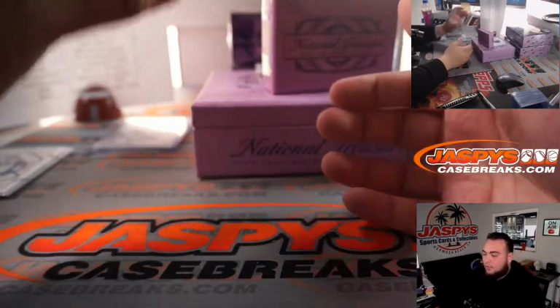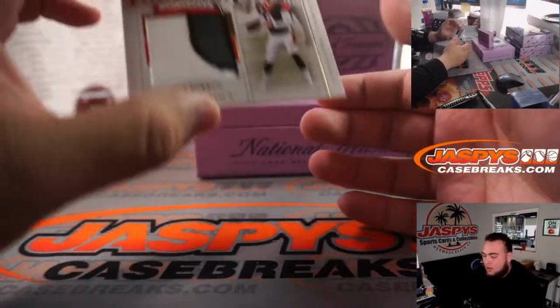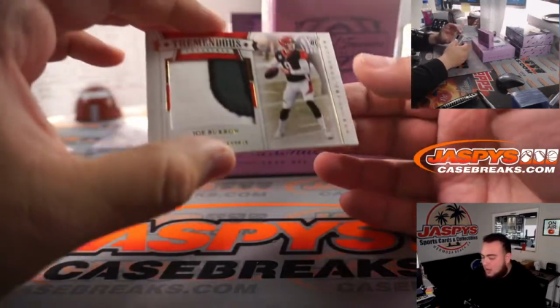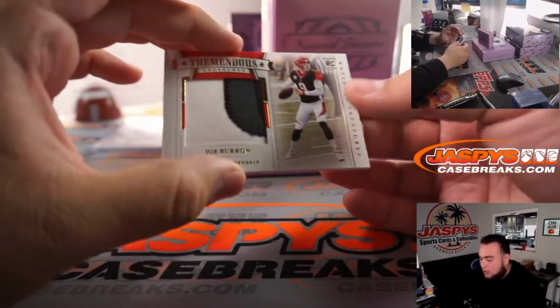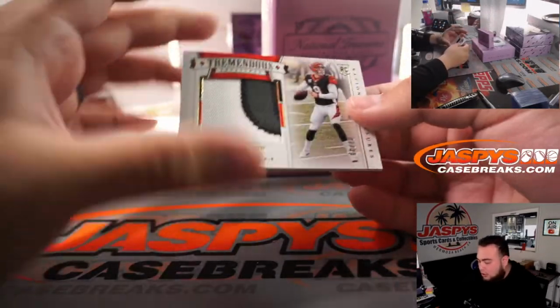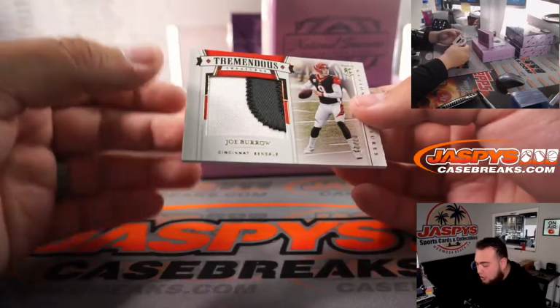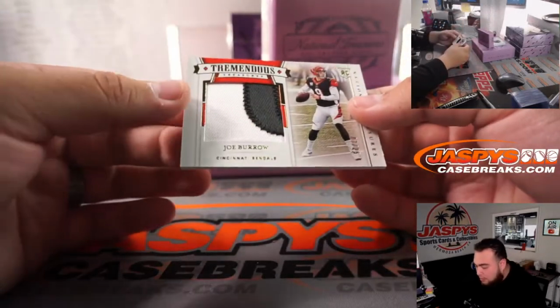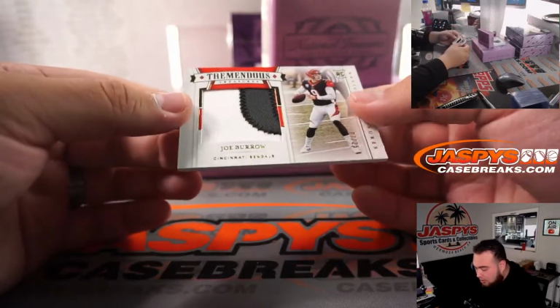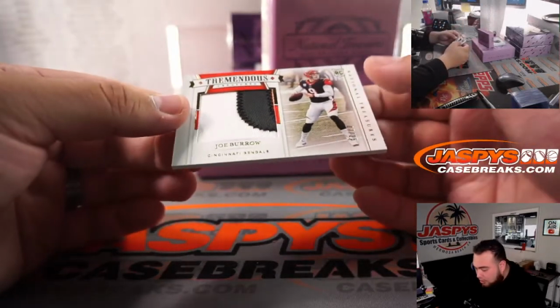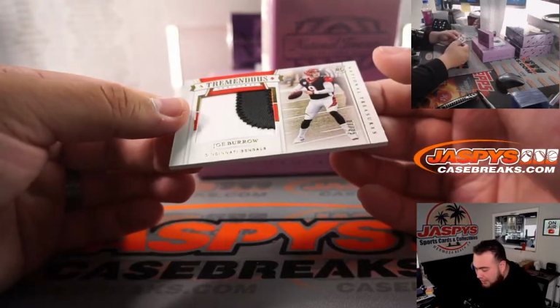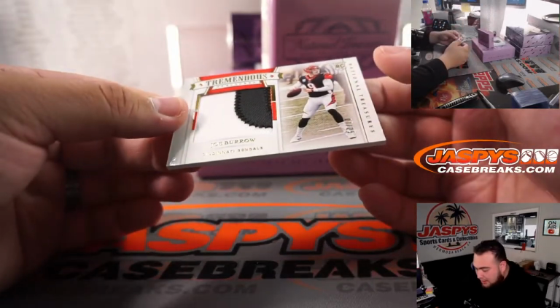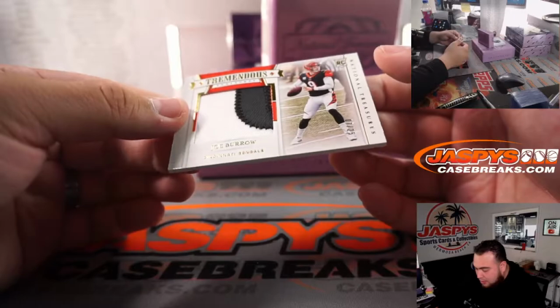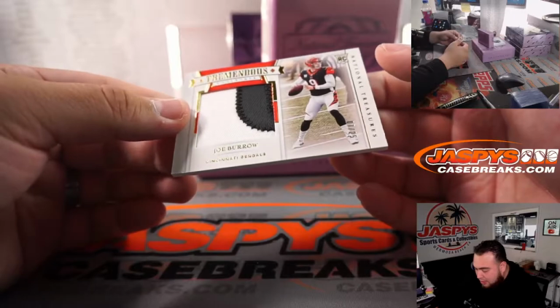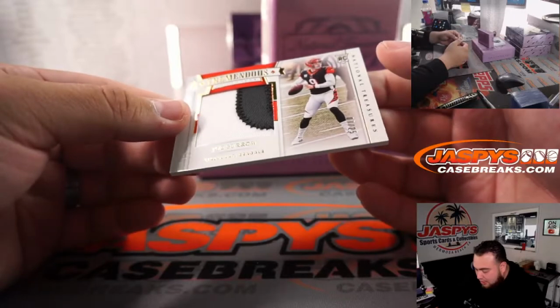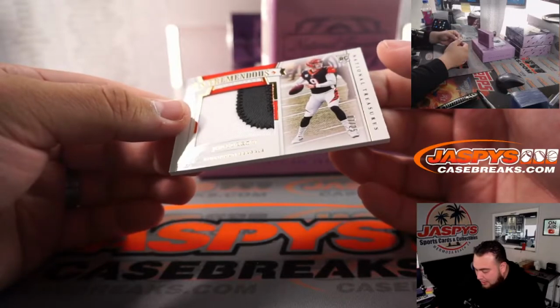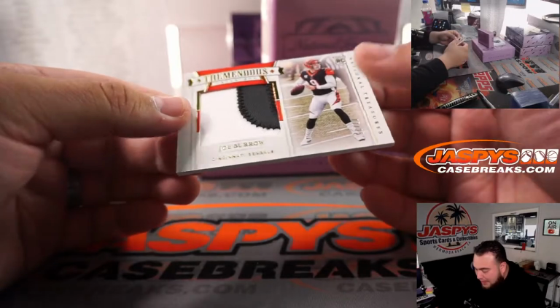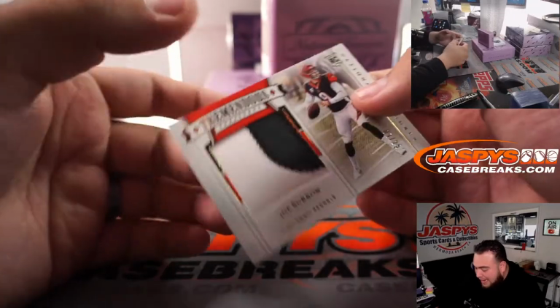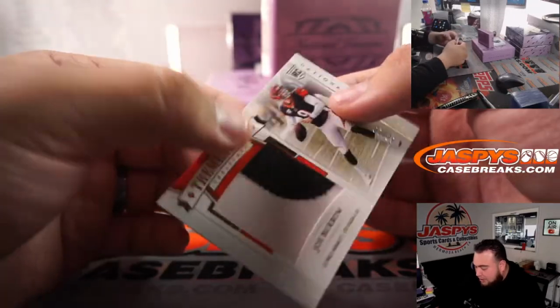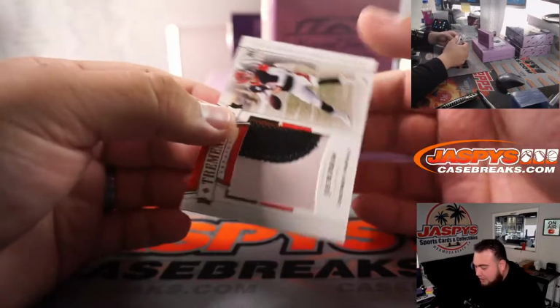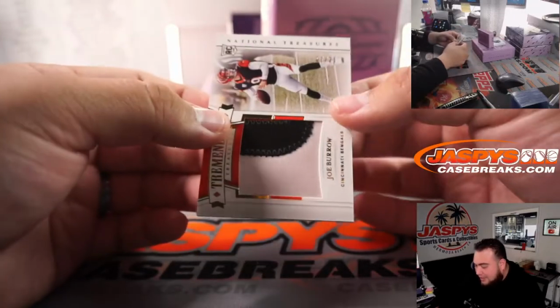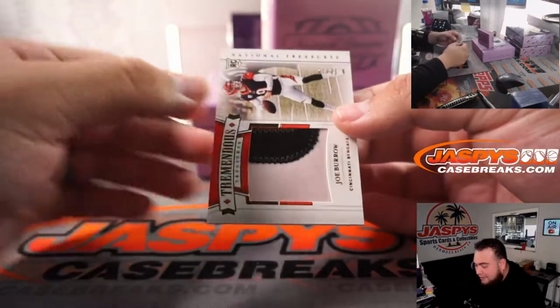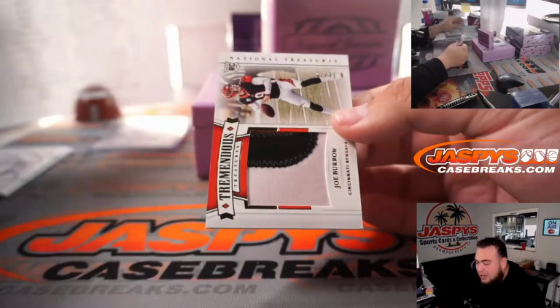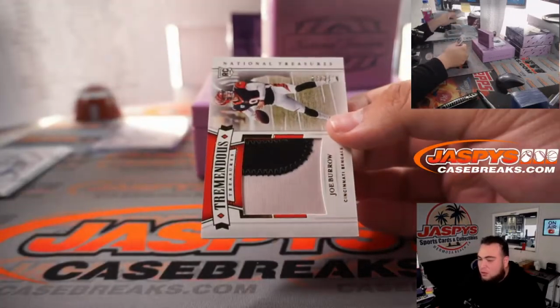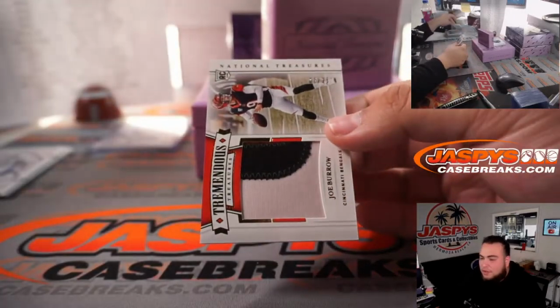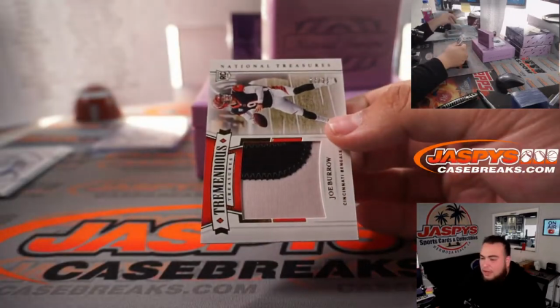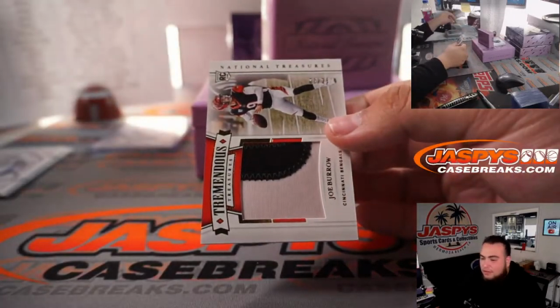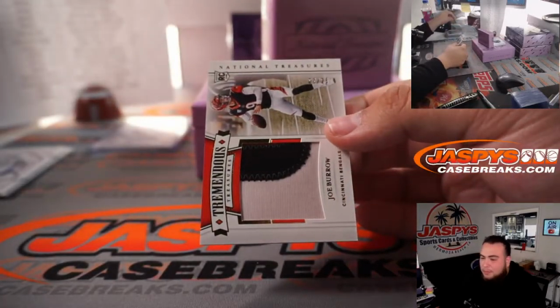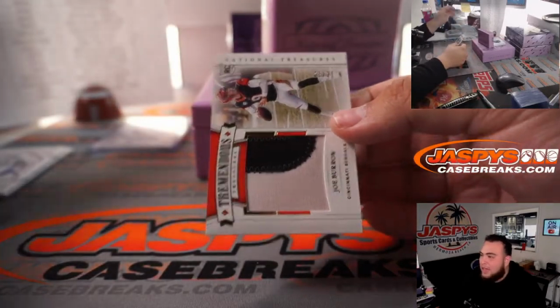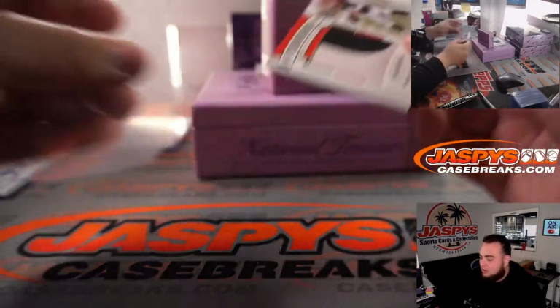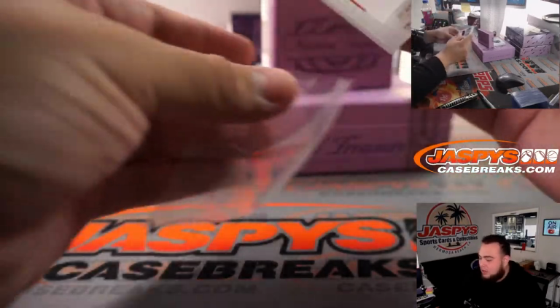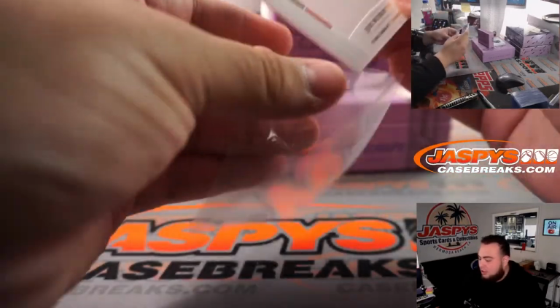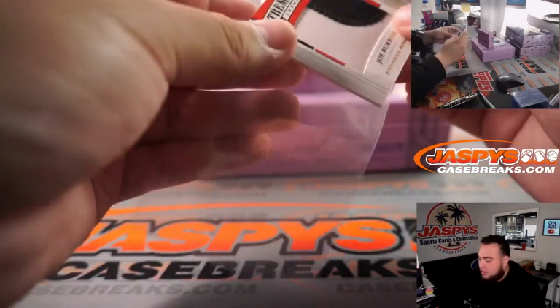Little Joe Burrow, tremendous treasures — that's a patch, seven out of 25, Bengals, that's one of Sean's.